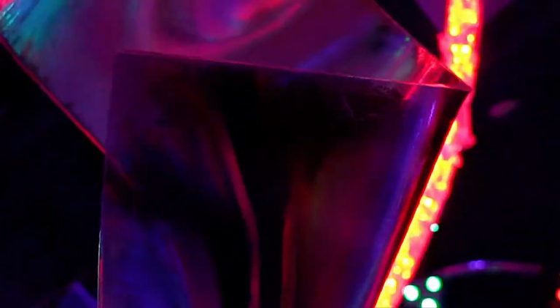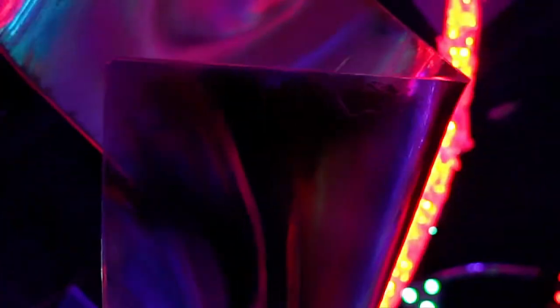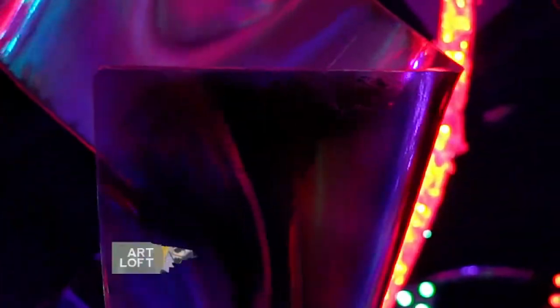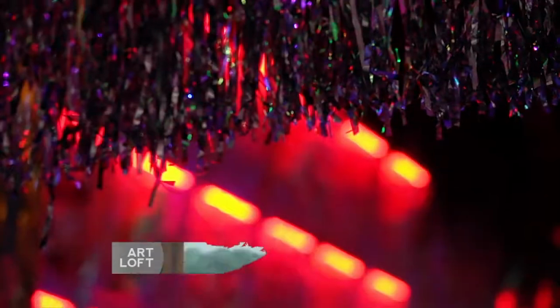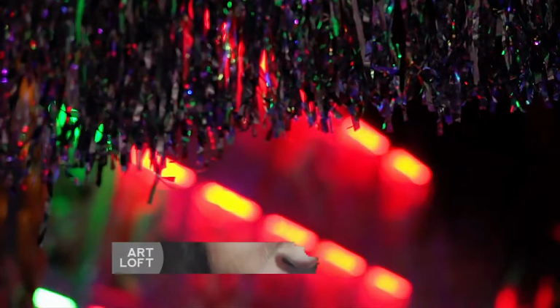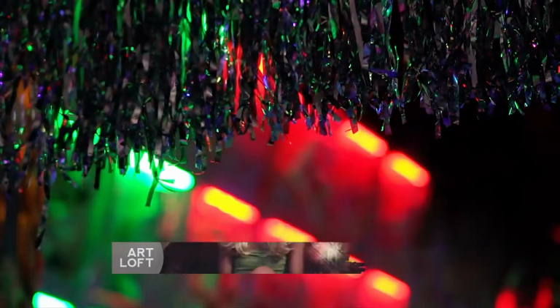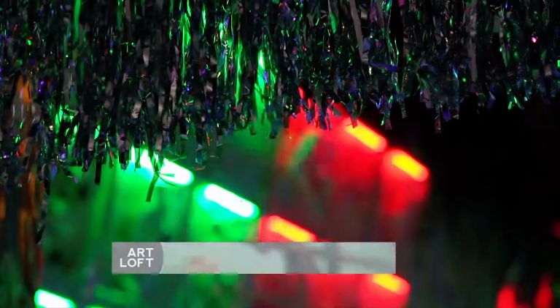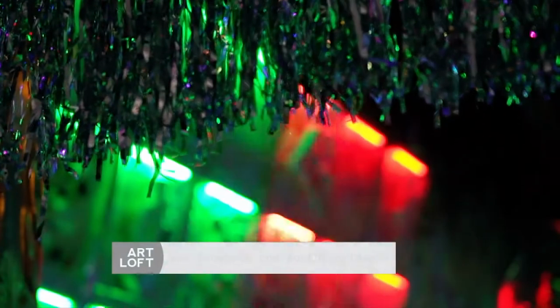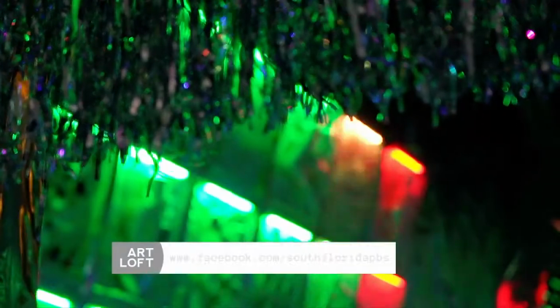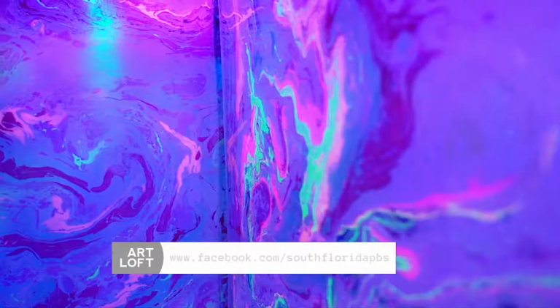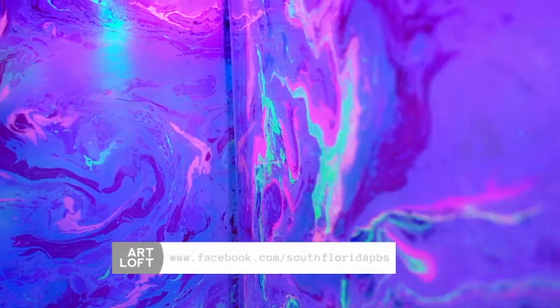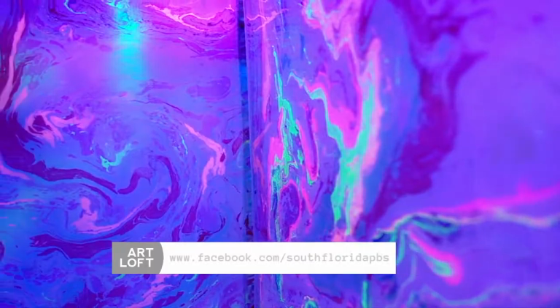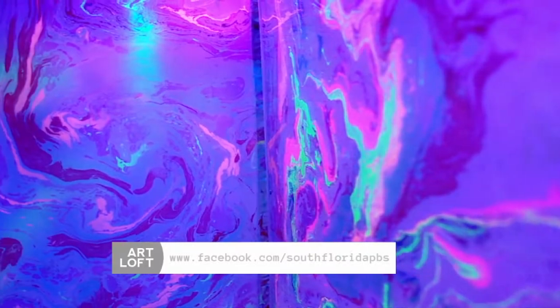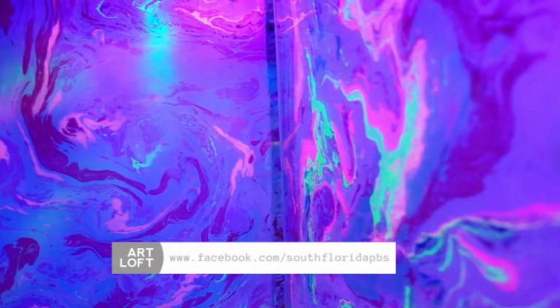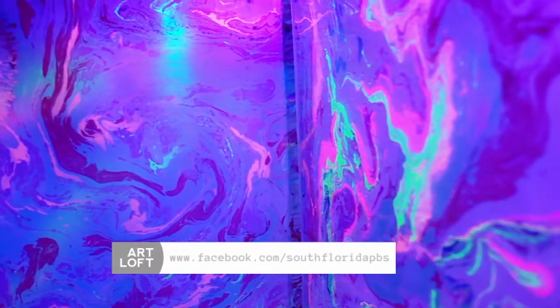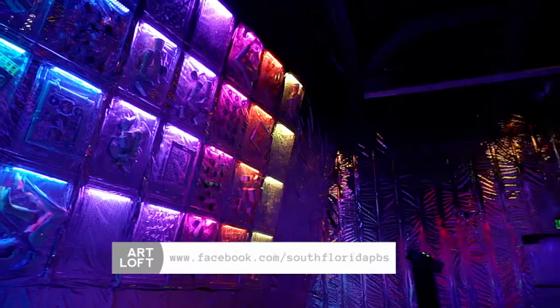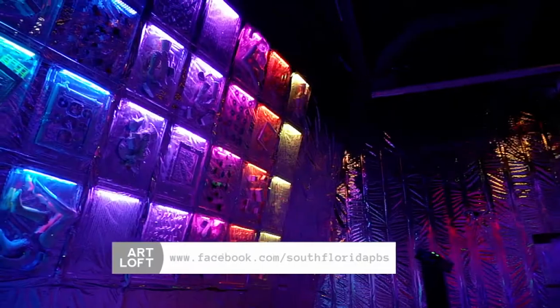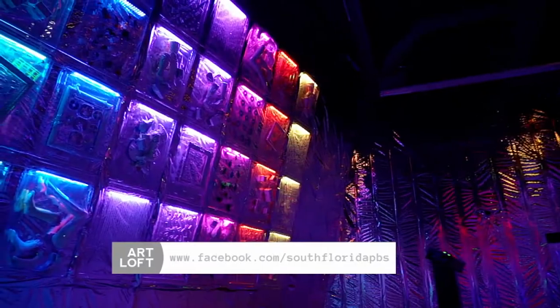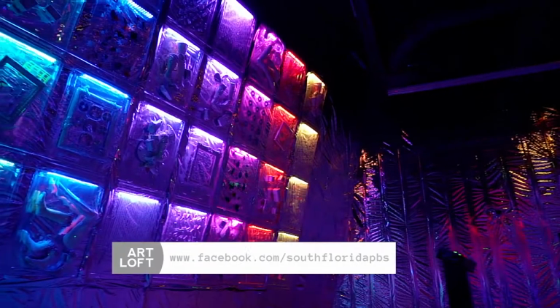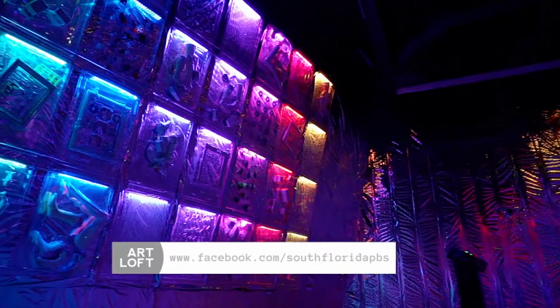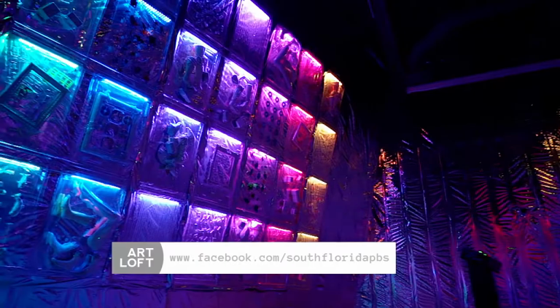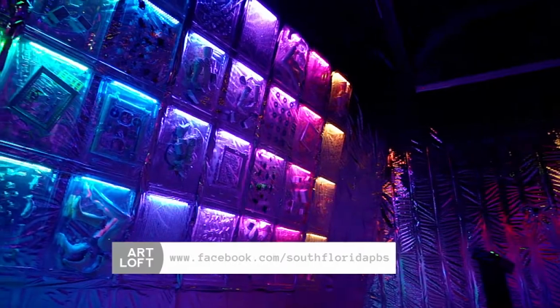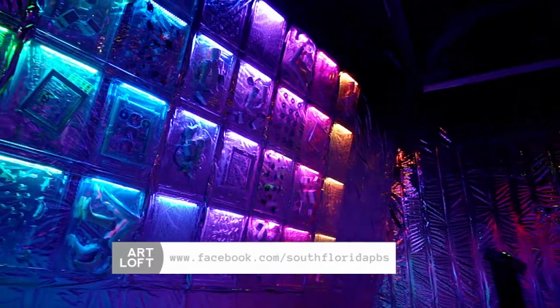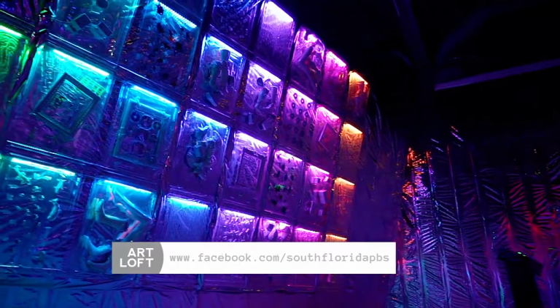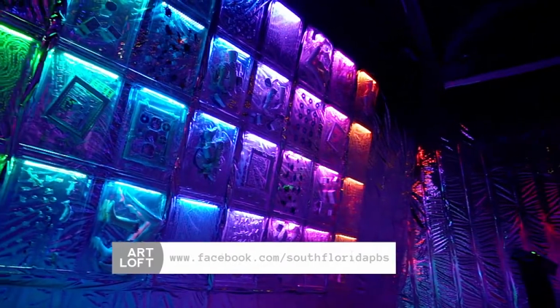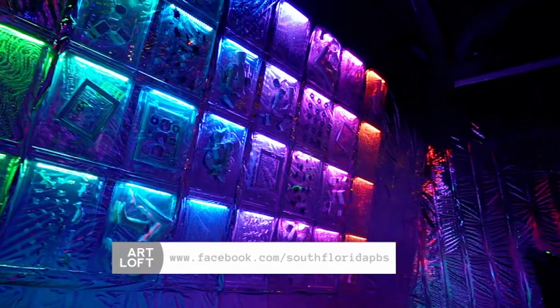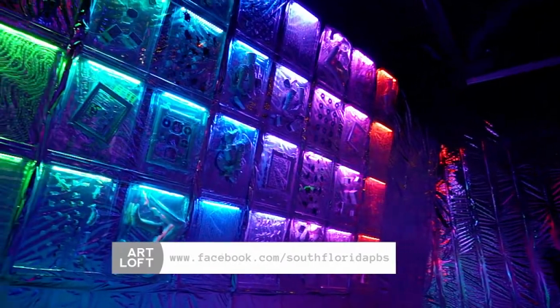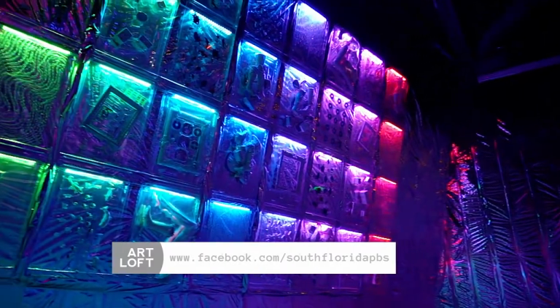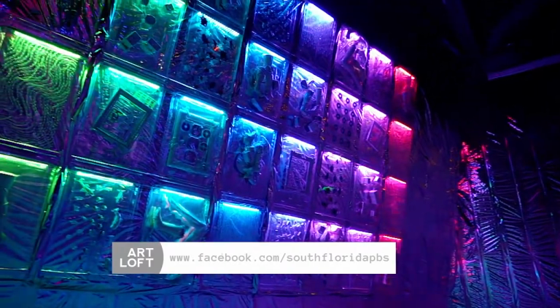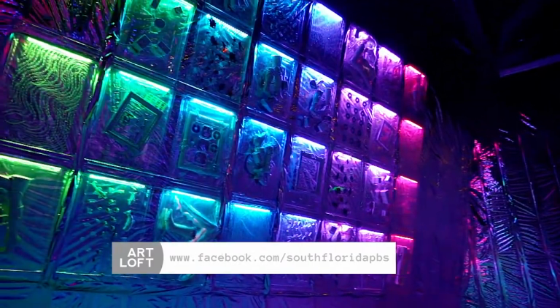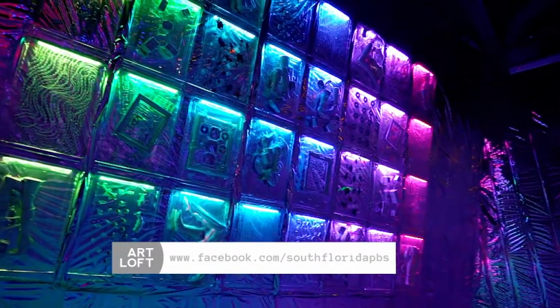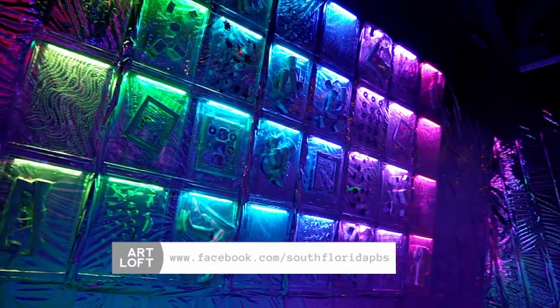And be sure to check out our 360 video of Lightscapes on our South Florida PBS Facebook page.